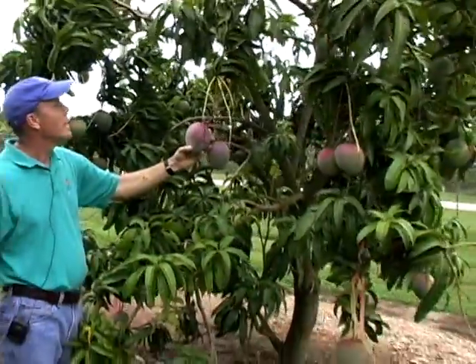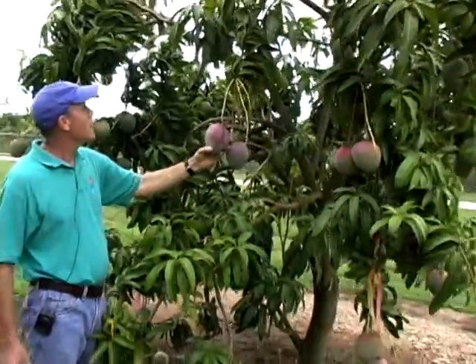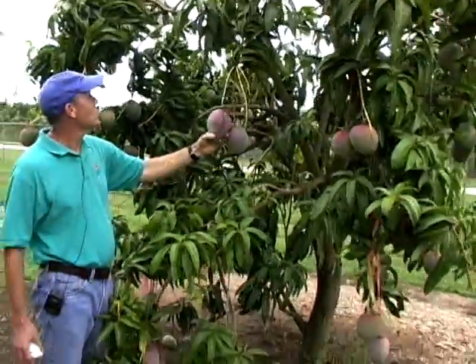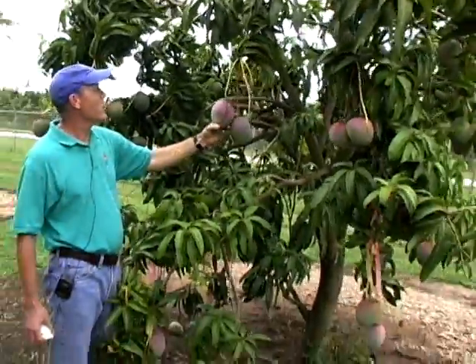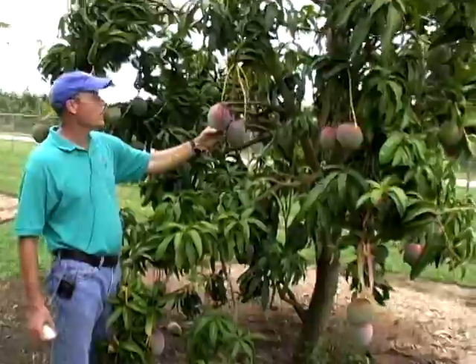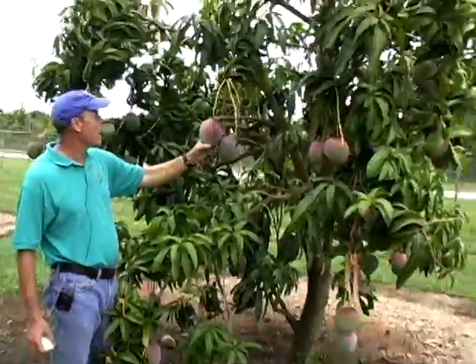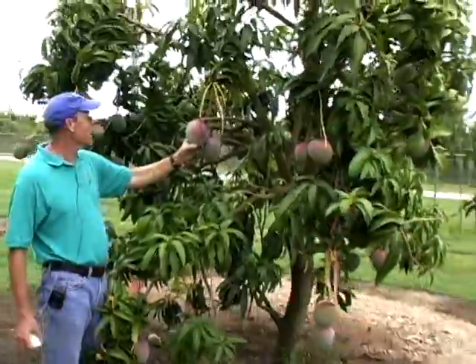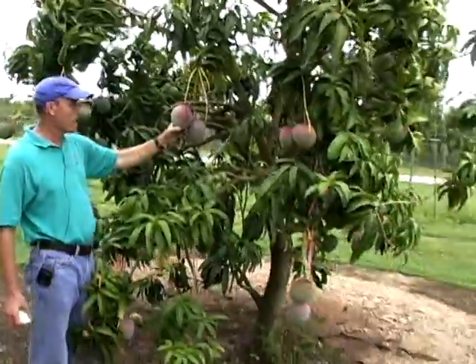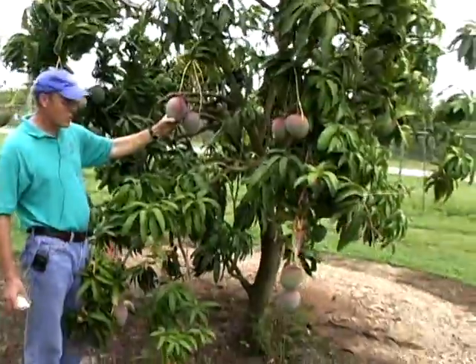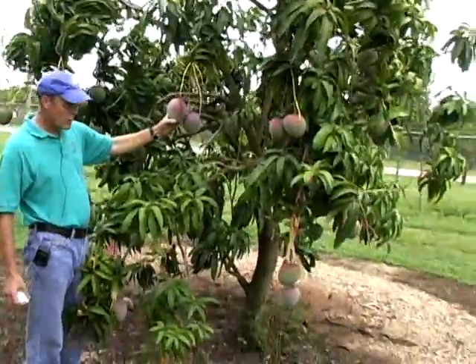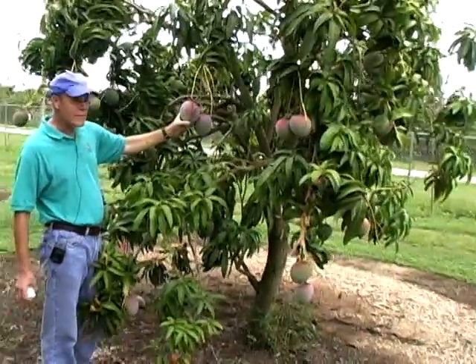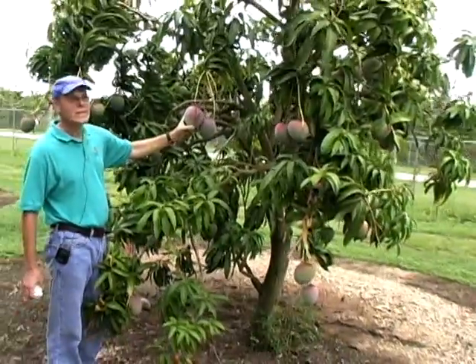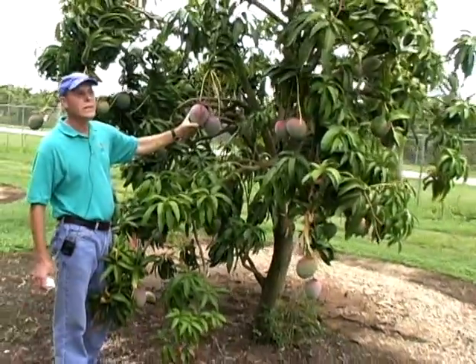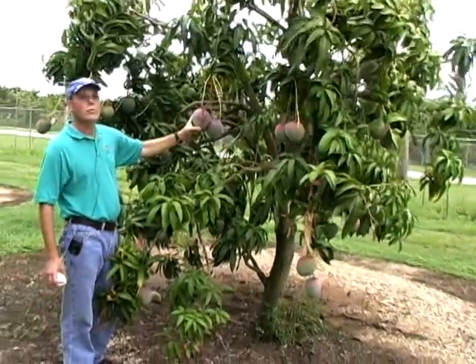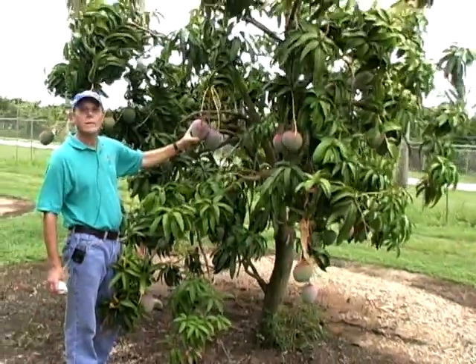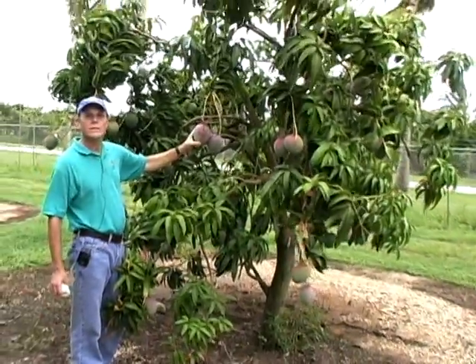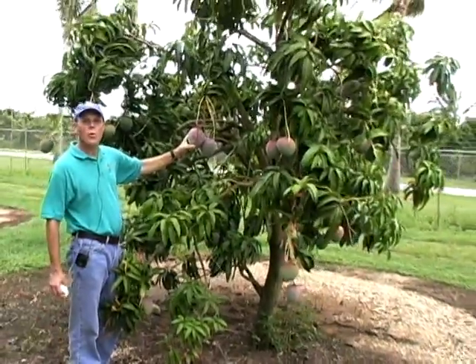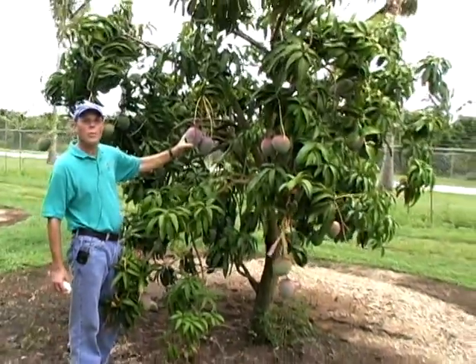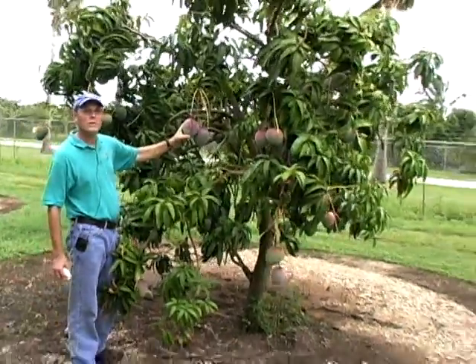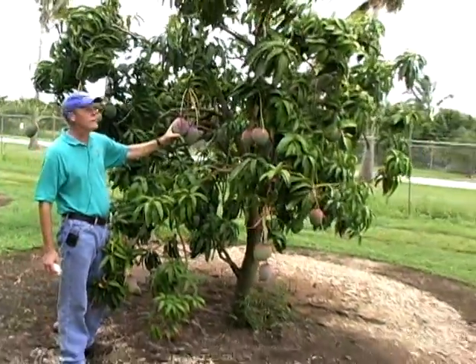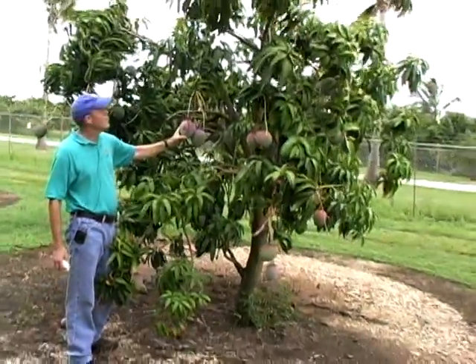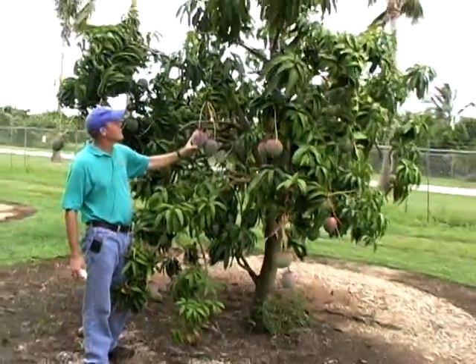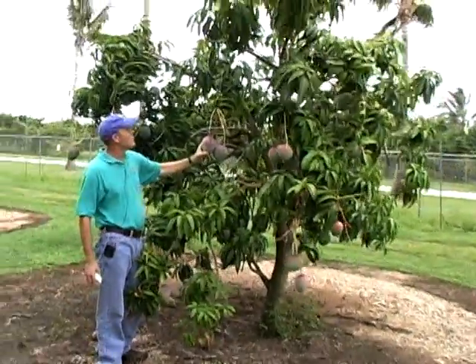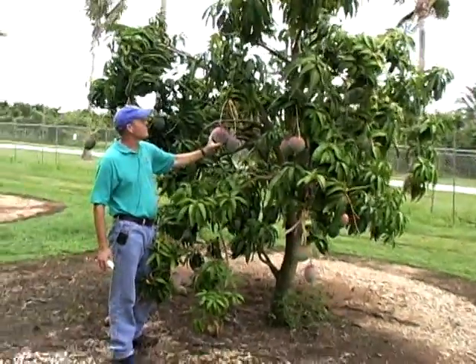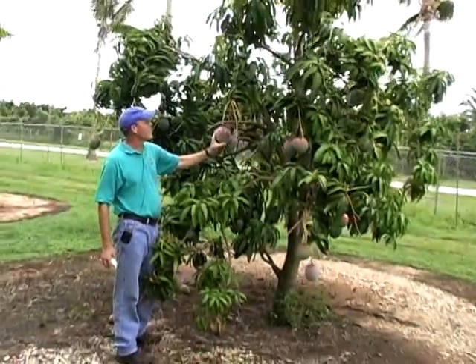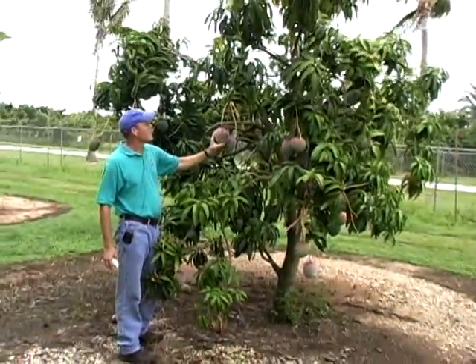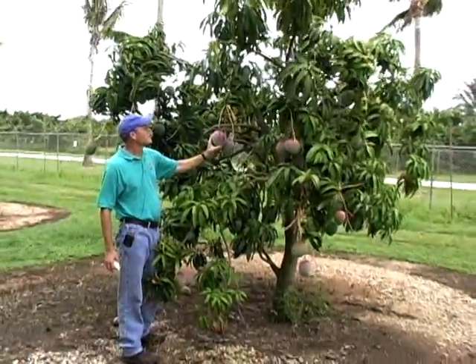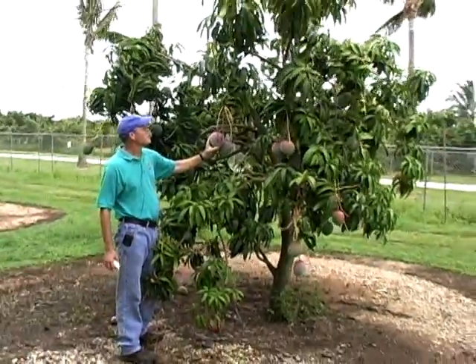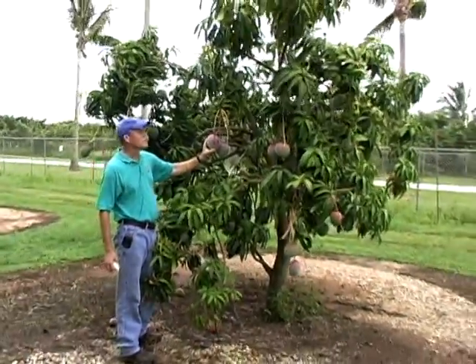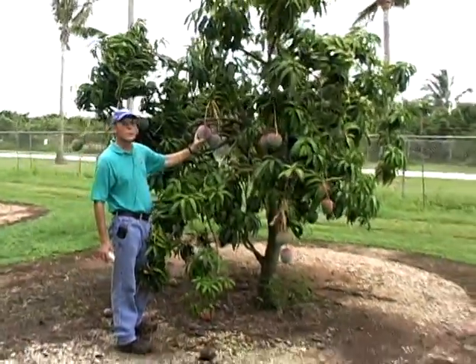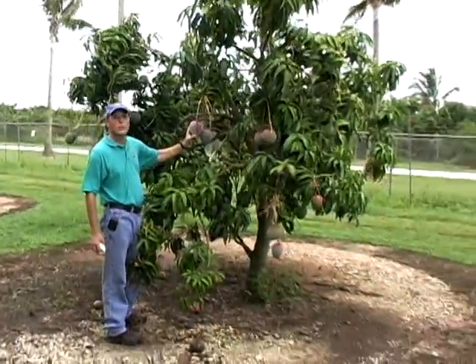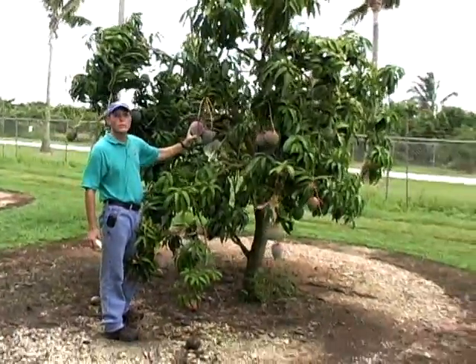Too bad we don't have any that are ready to eat right this moment, but good fruit.